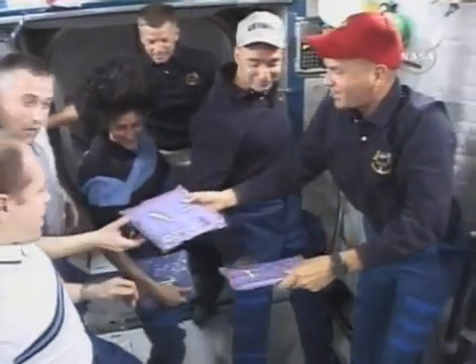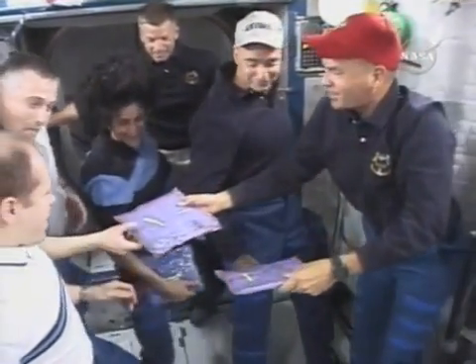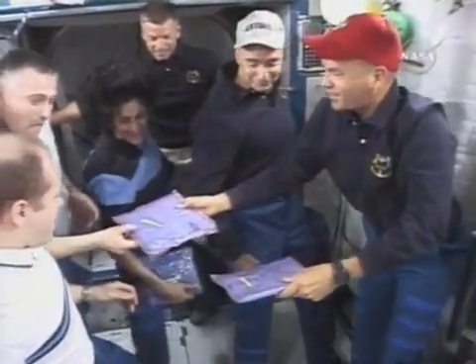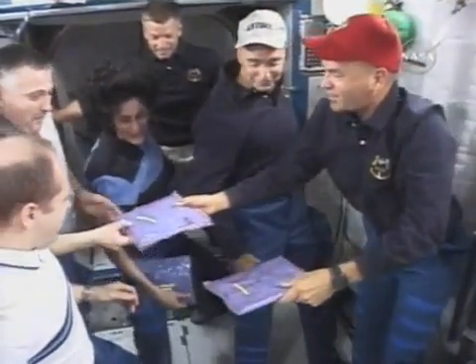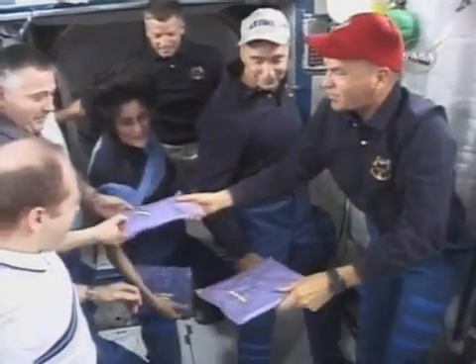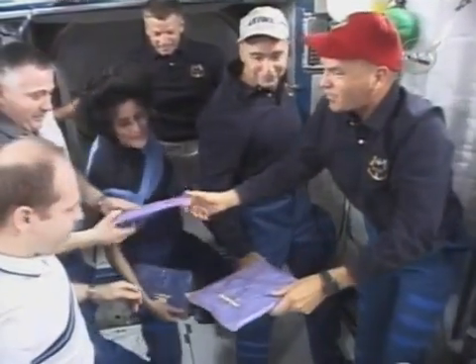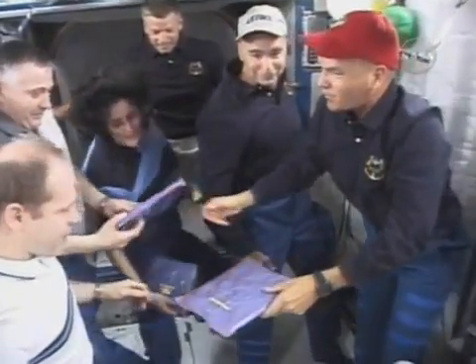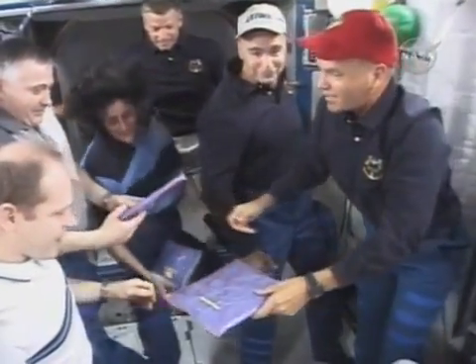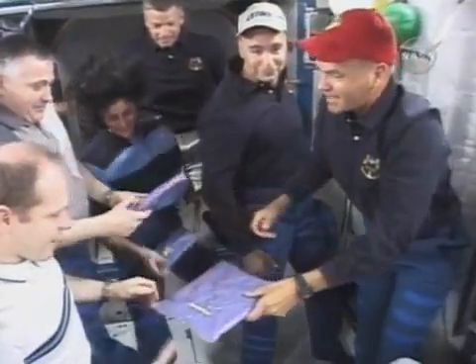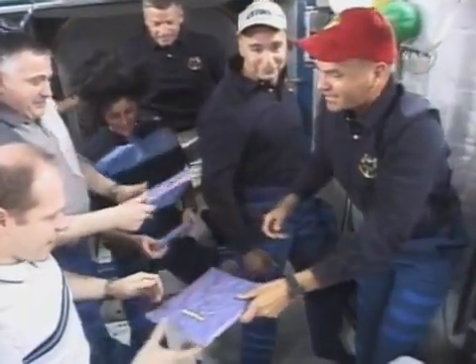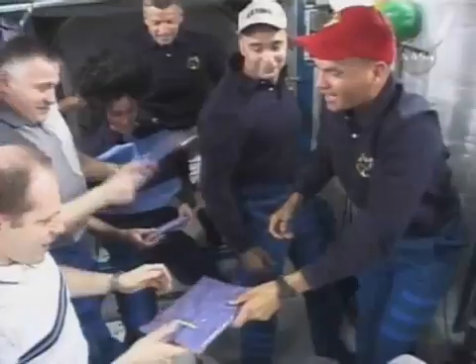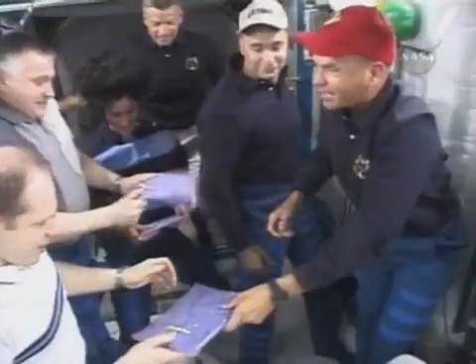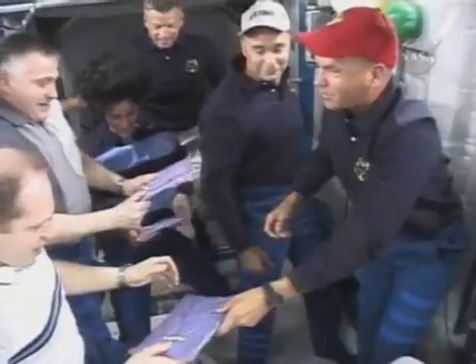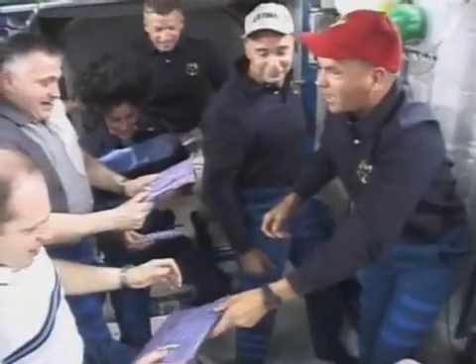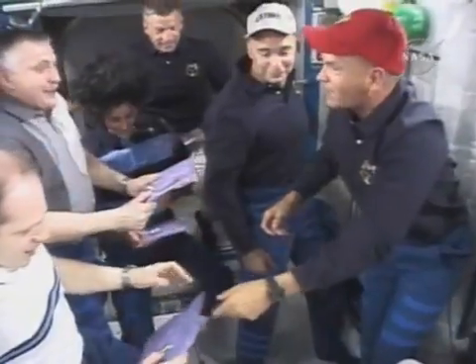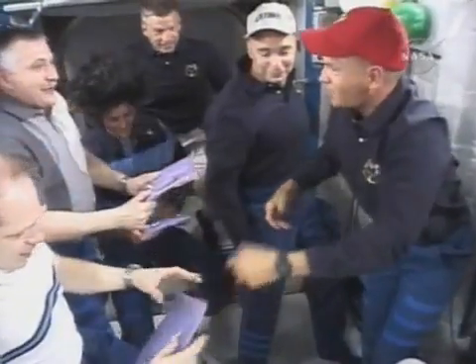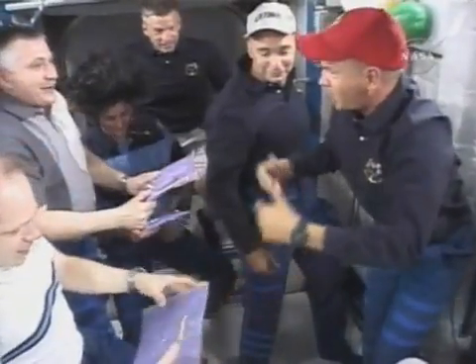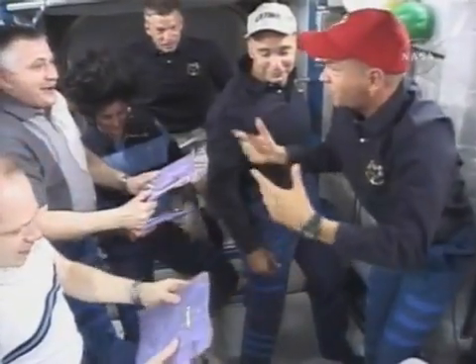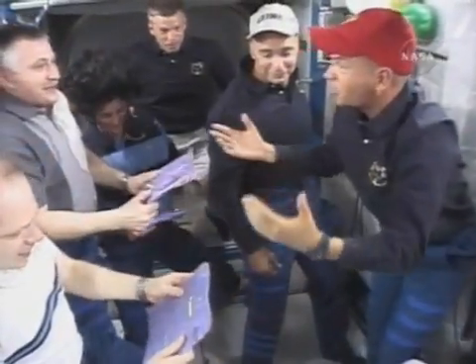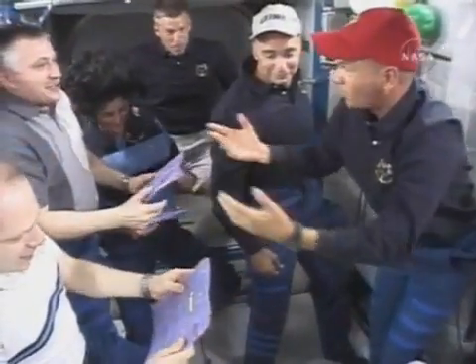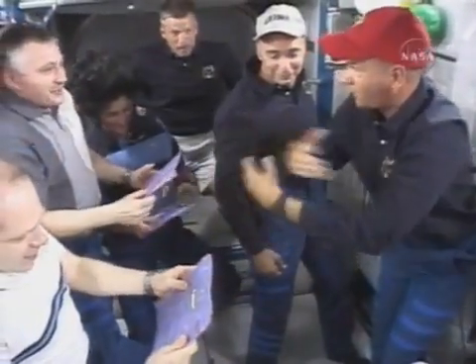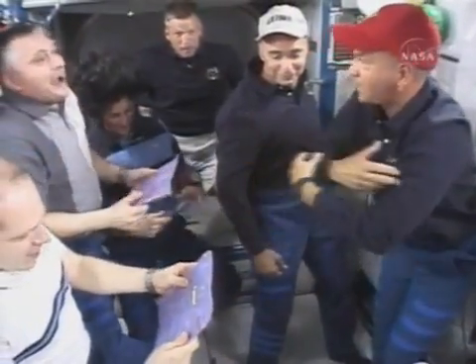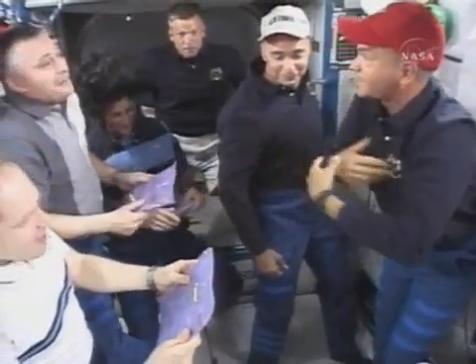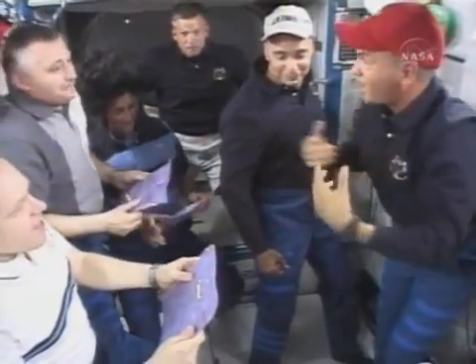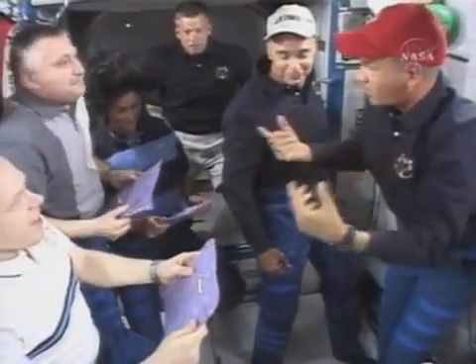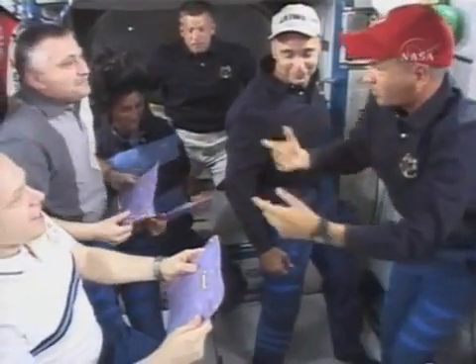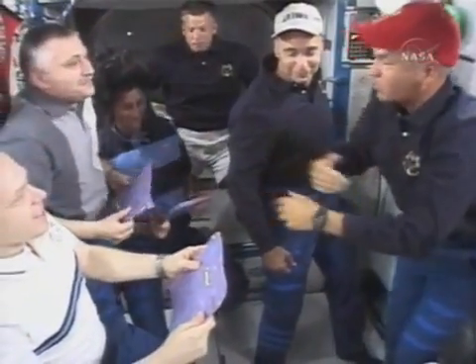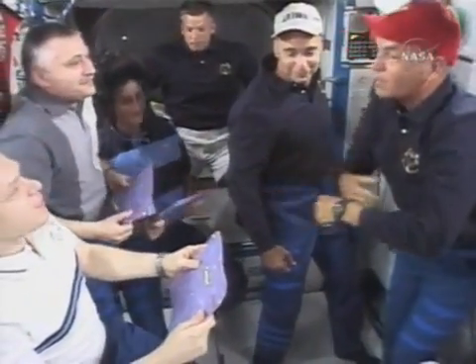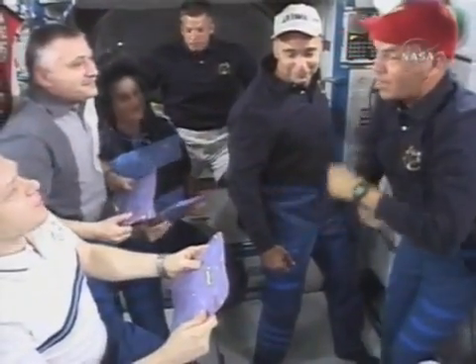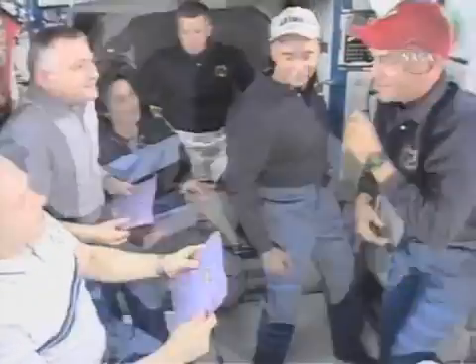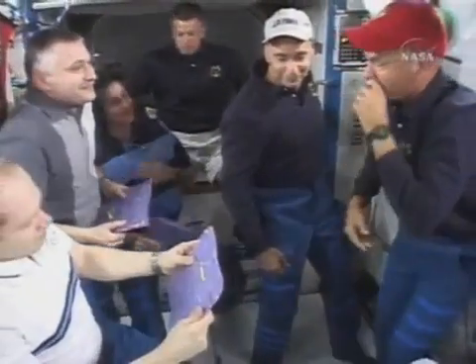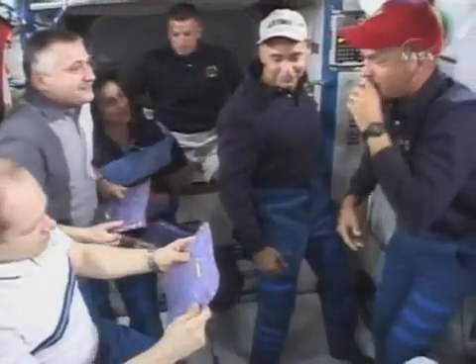And that's Commander Rick Starkow giving presence to the current expedition crew.